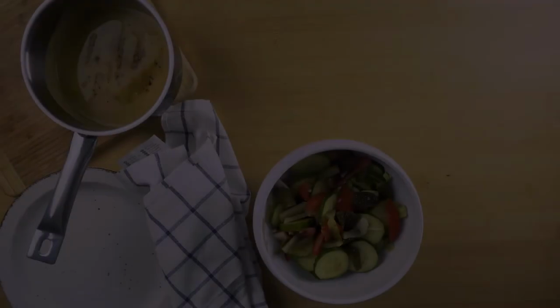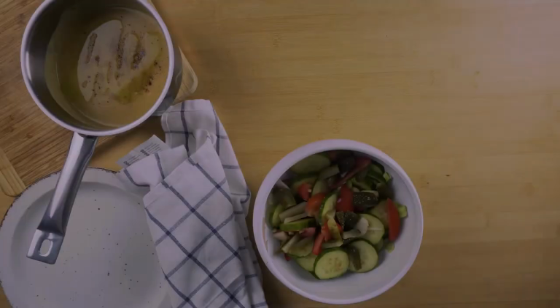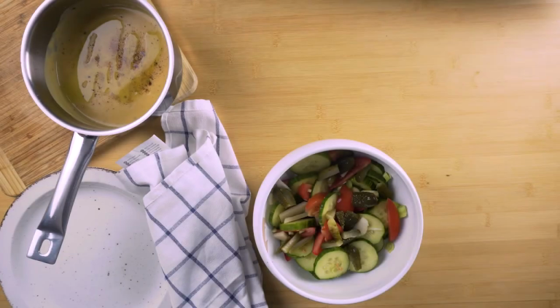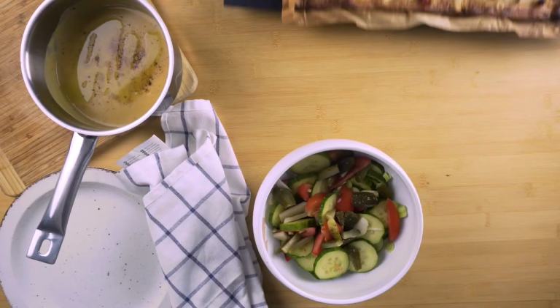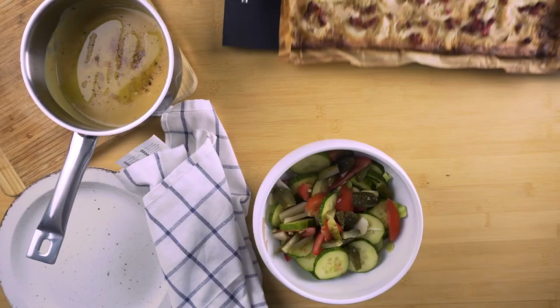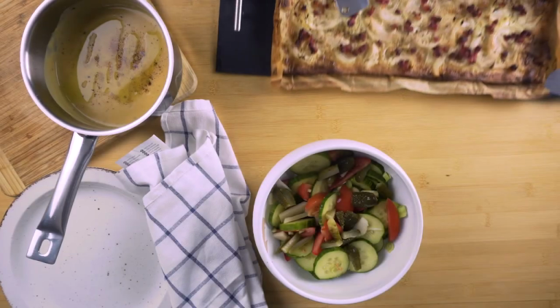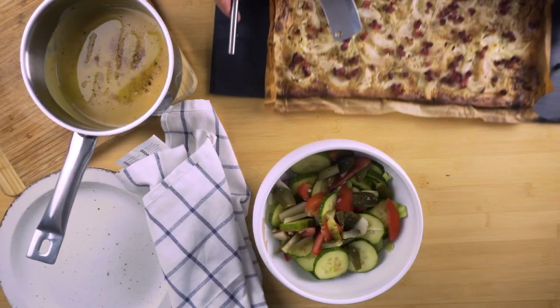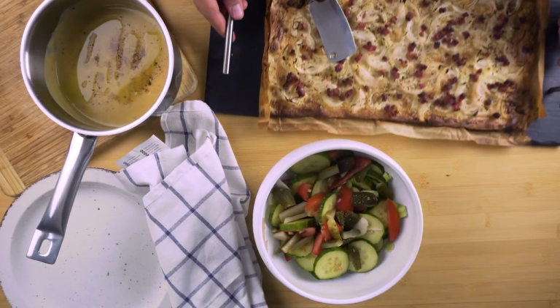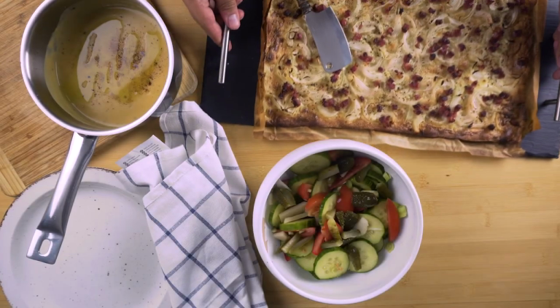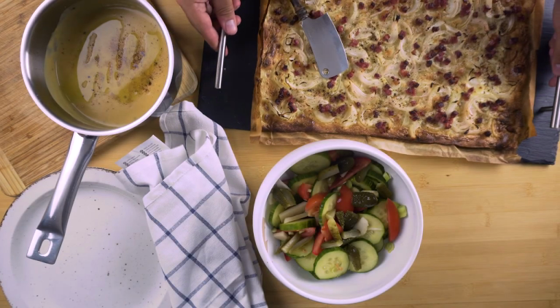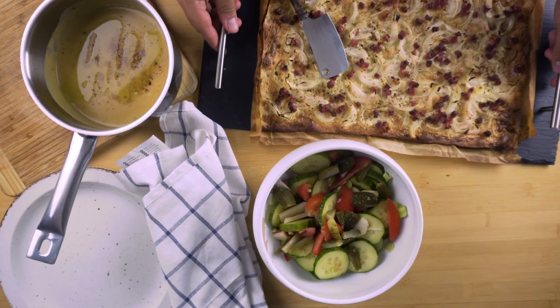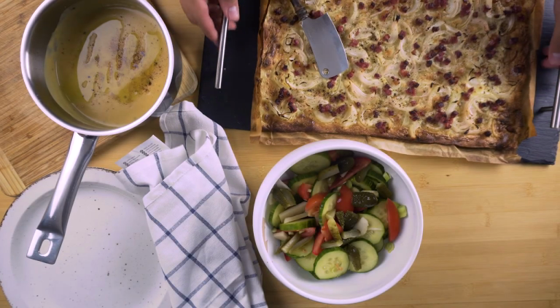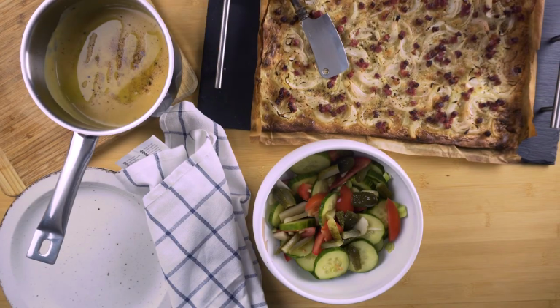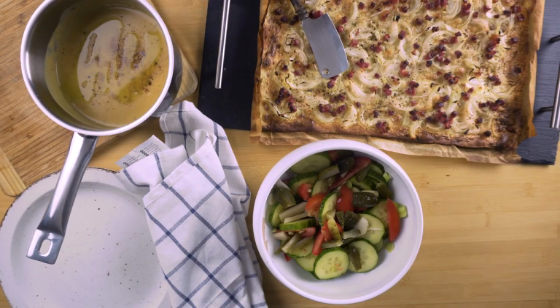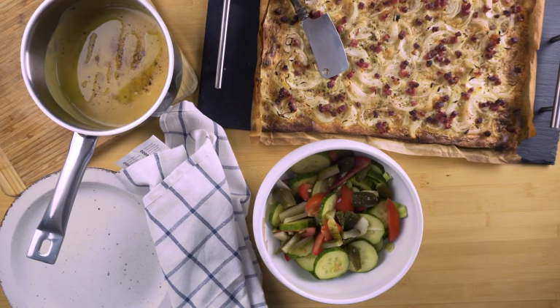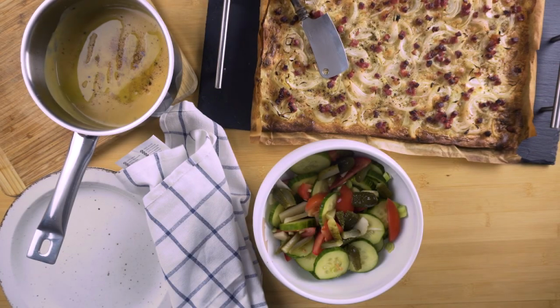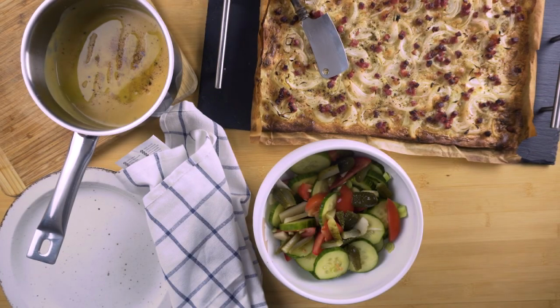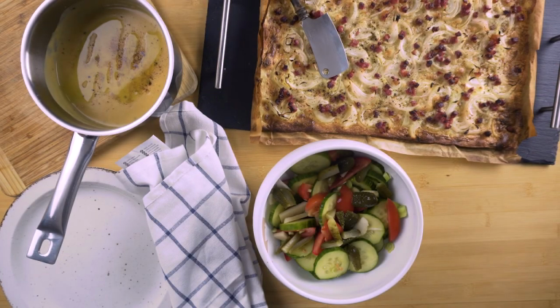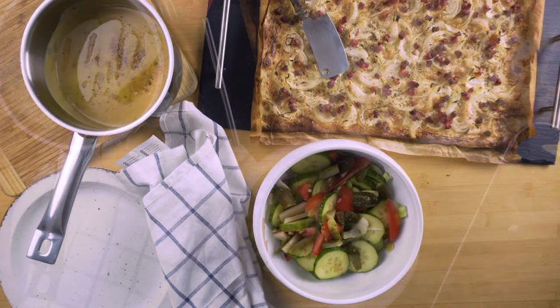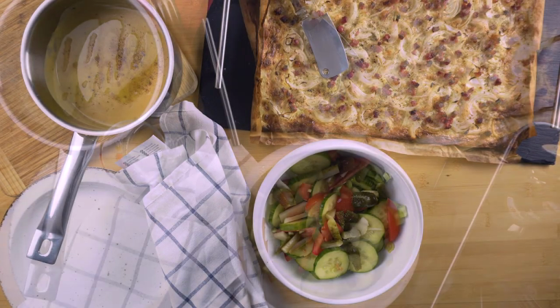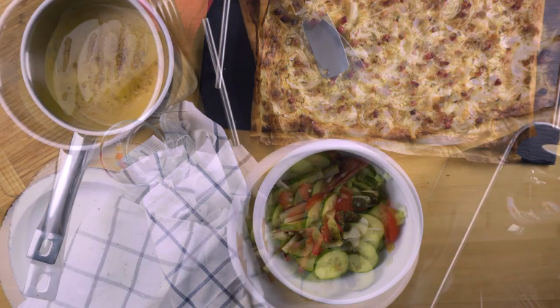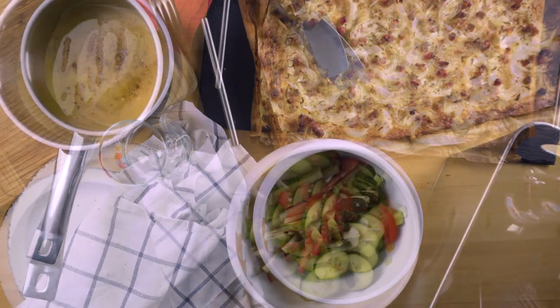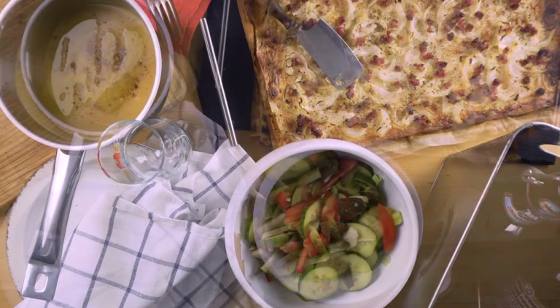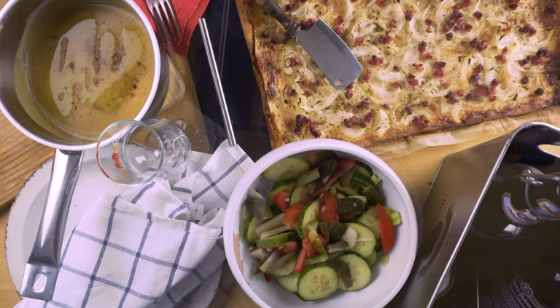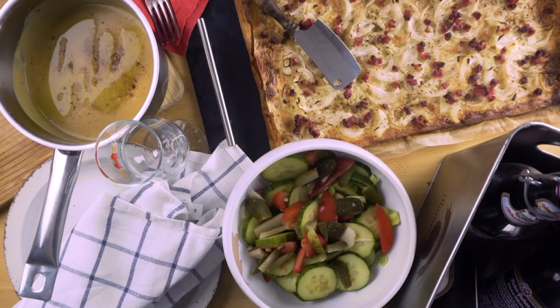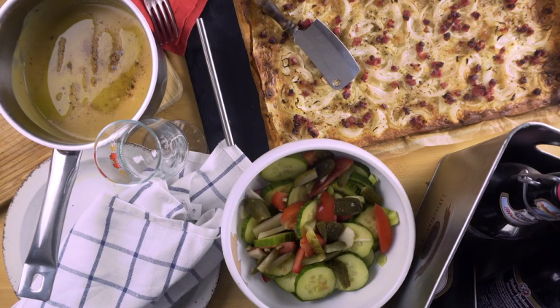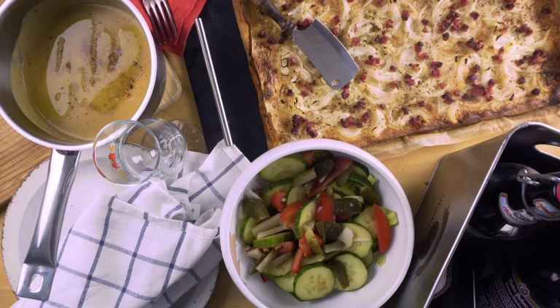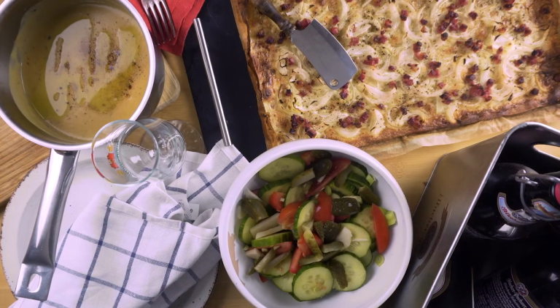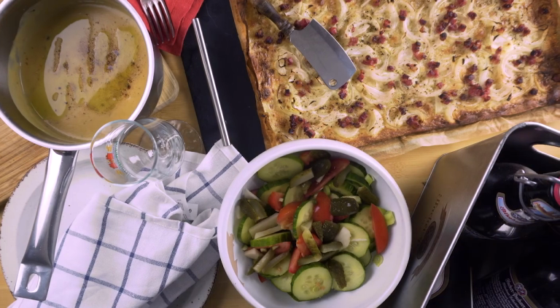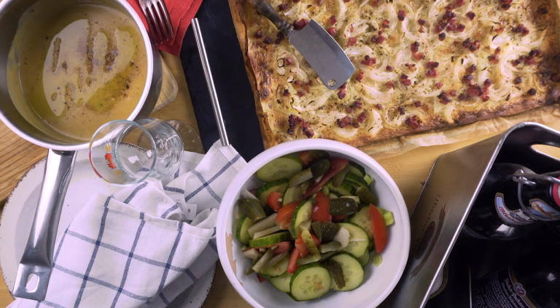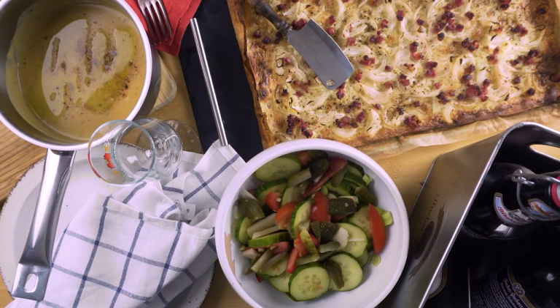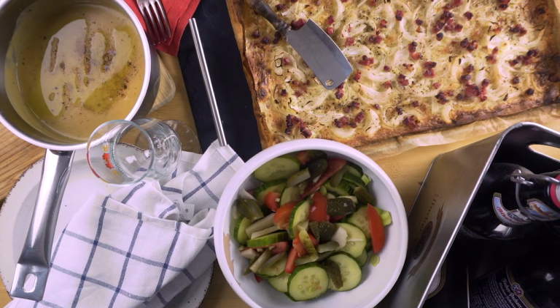If you like this recipe, make sure you click that like button and subscribe for more simple and fast recipes.